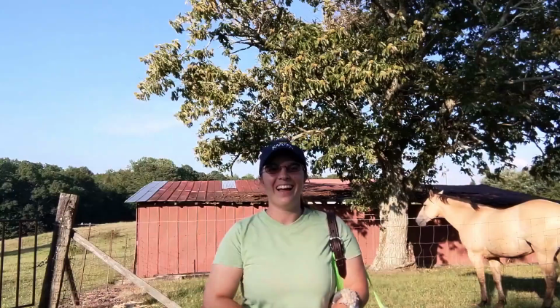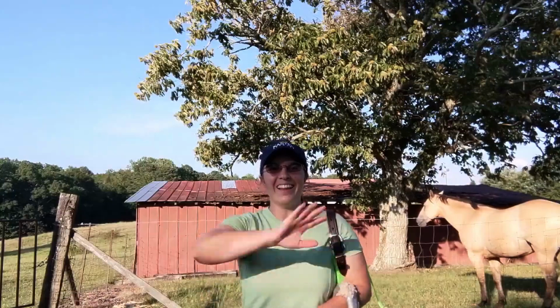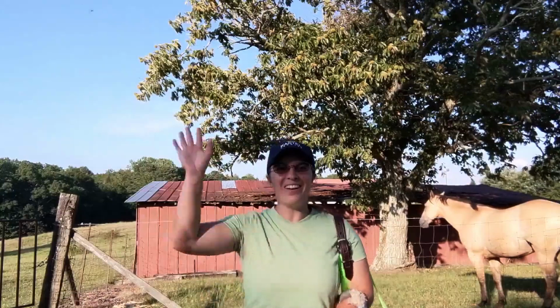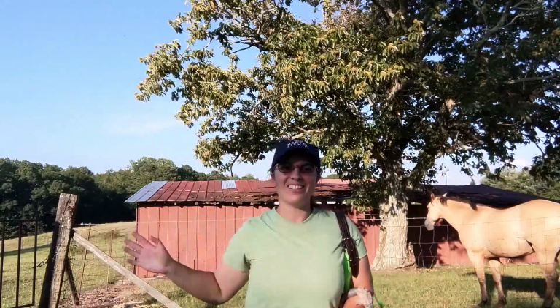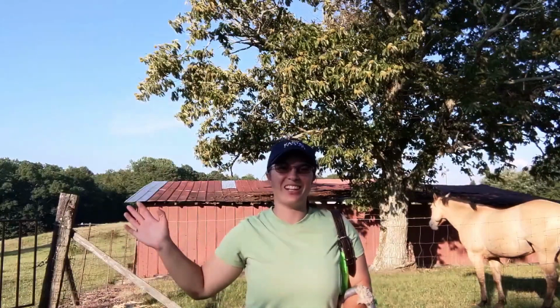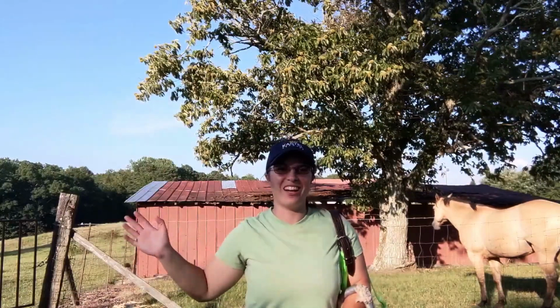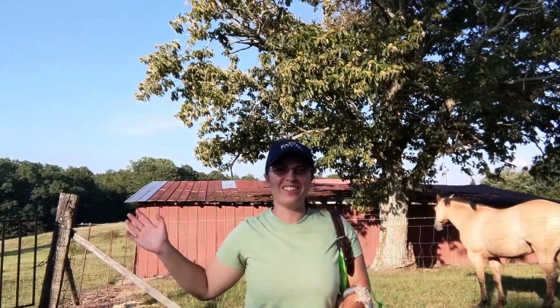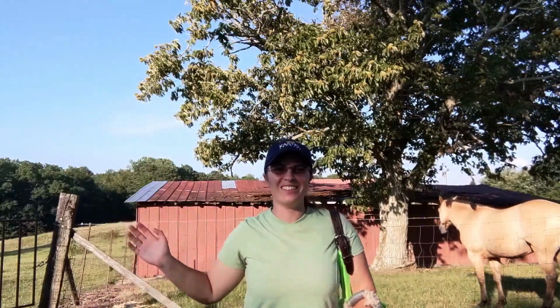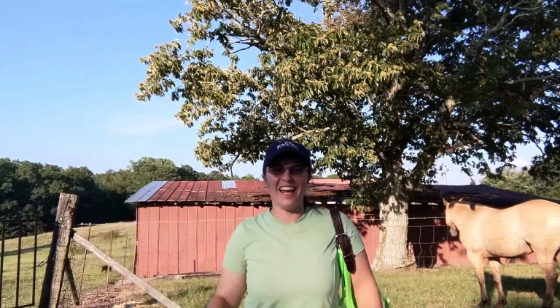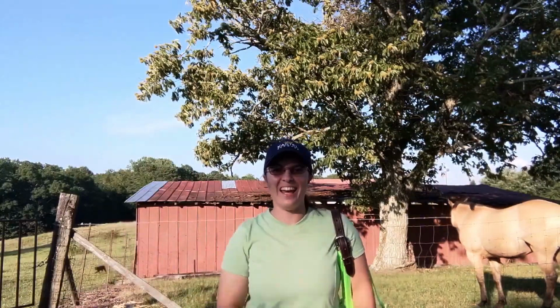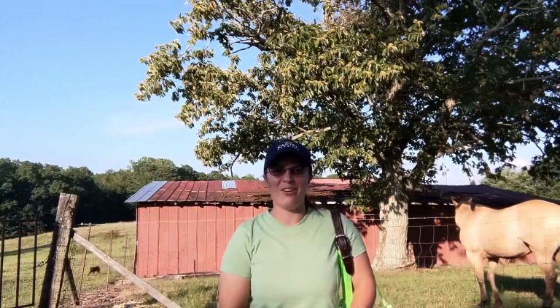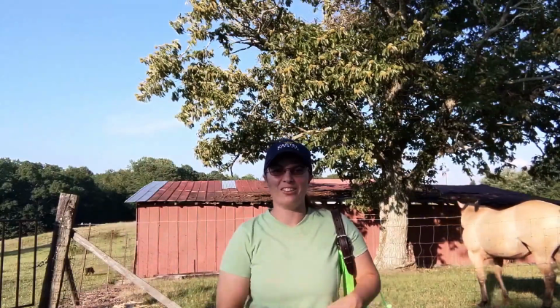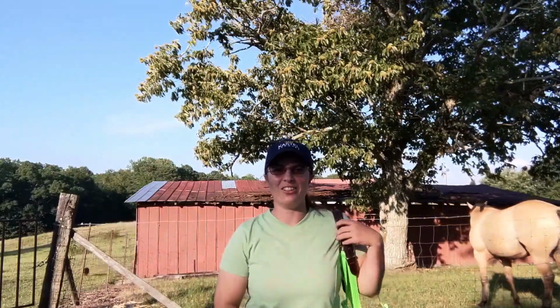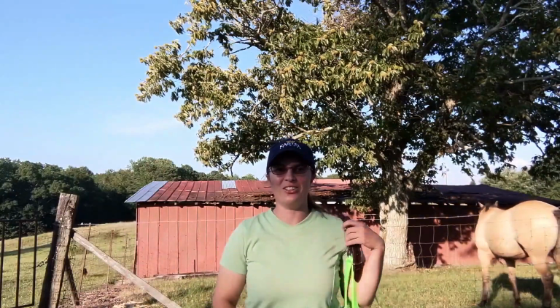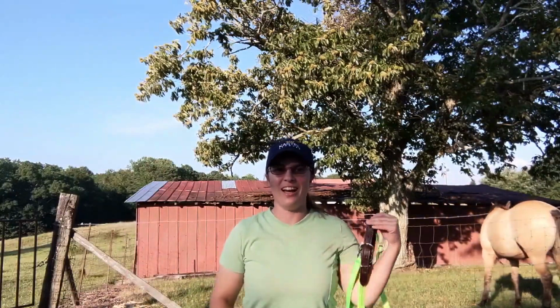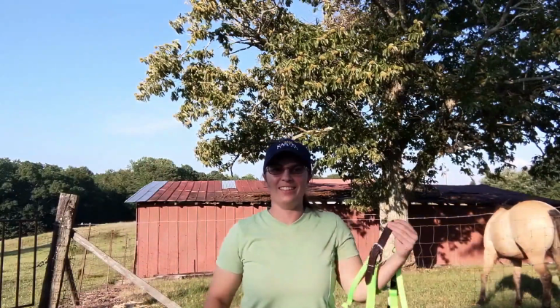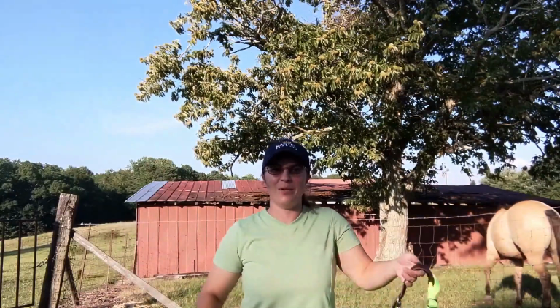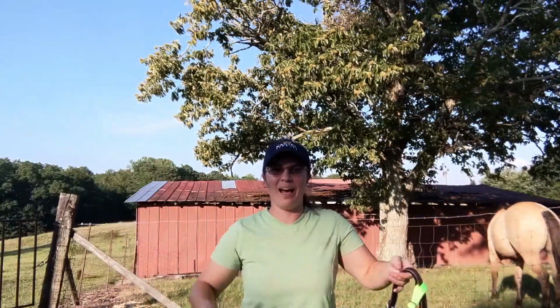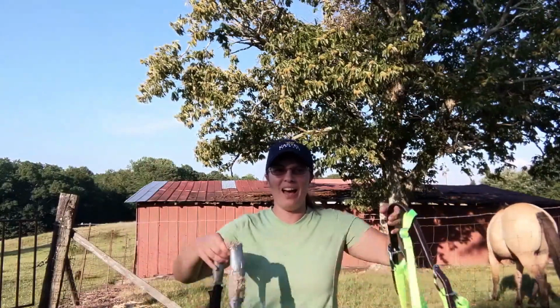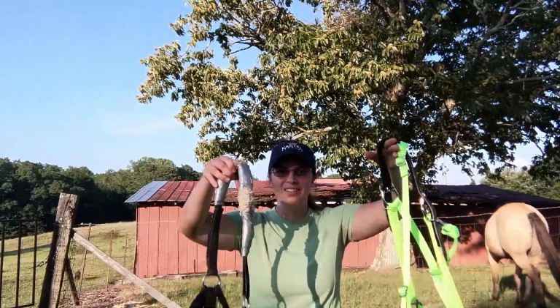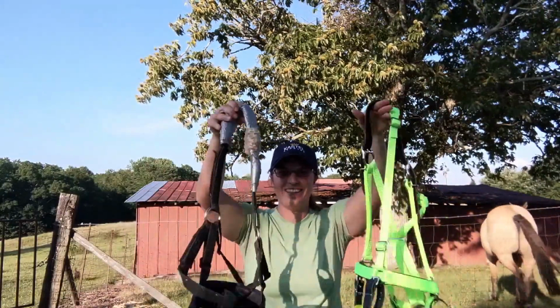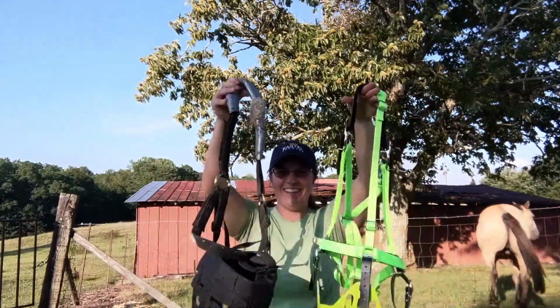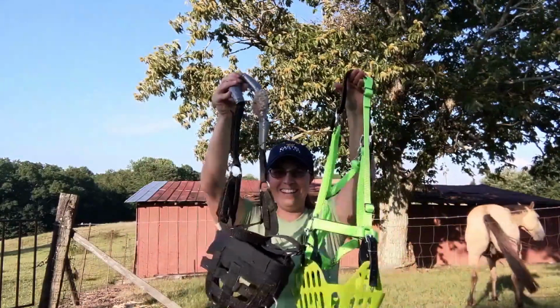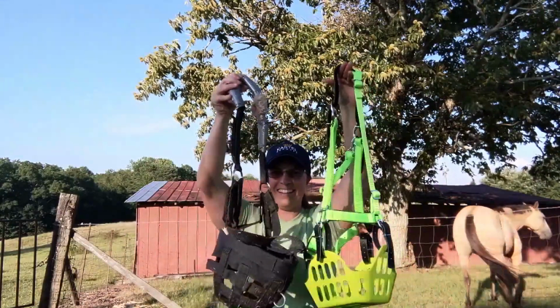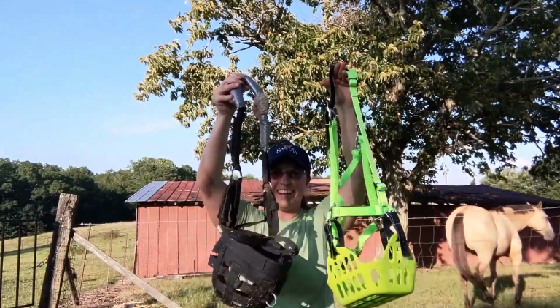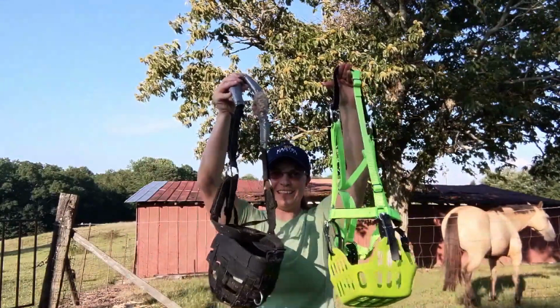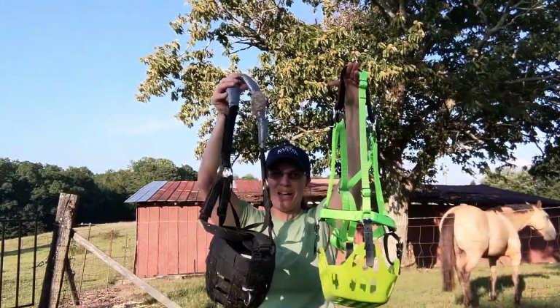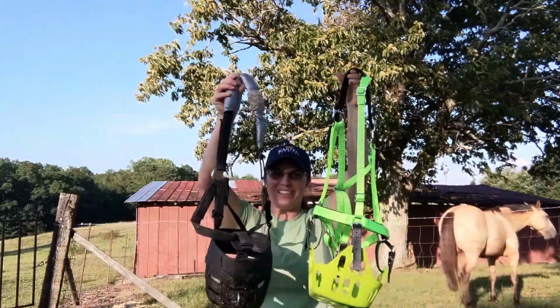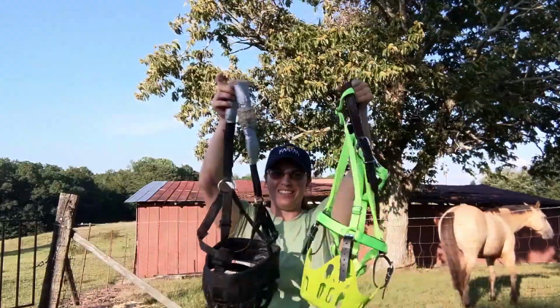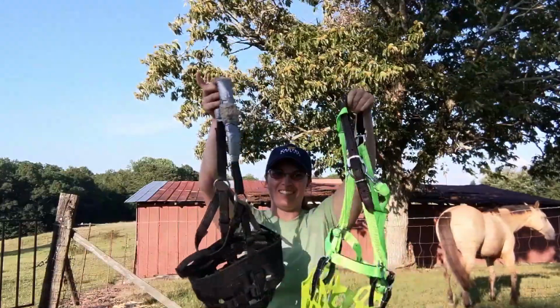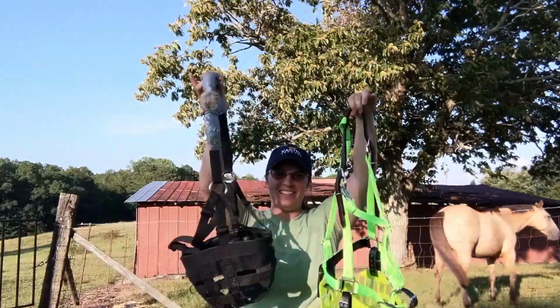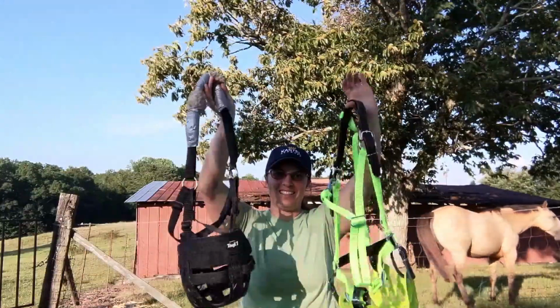Hello Equestrian Friends! Today I want to talk to you guys about grazing muzzles!